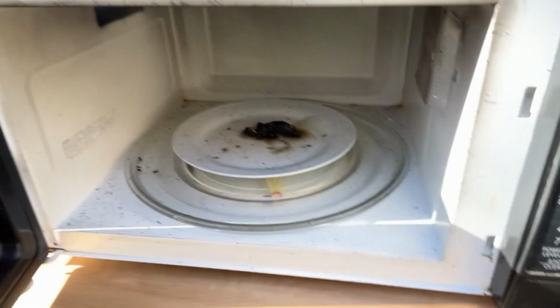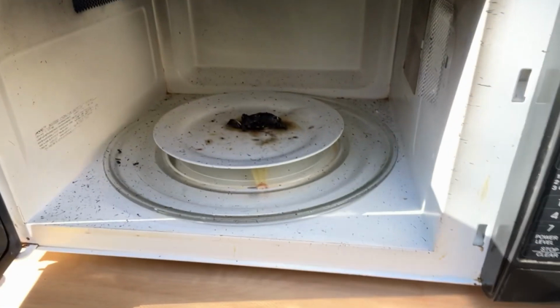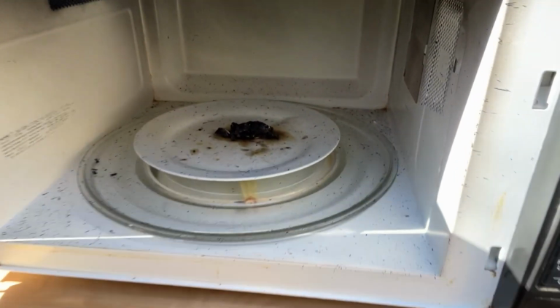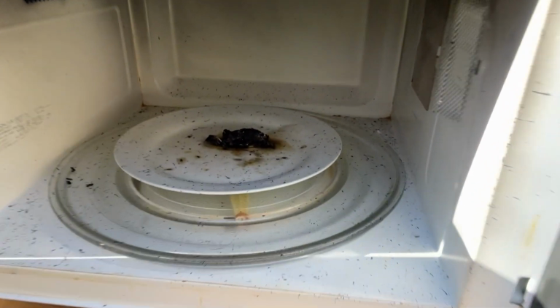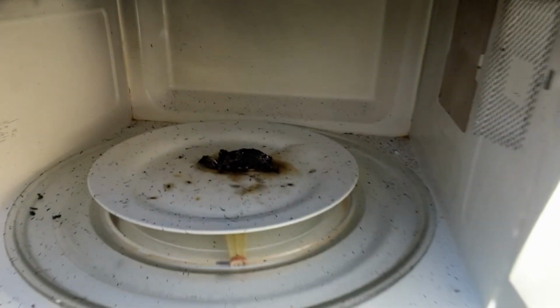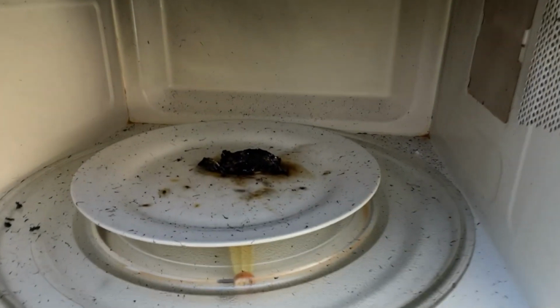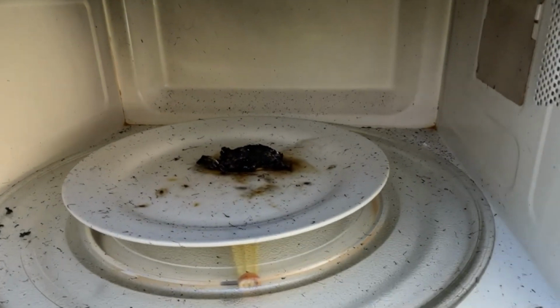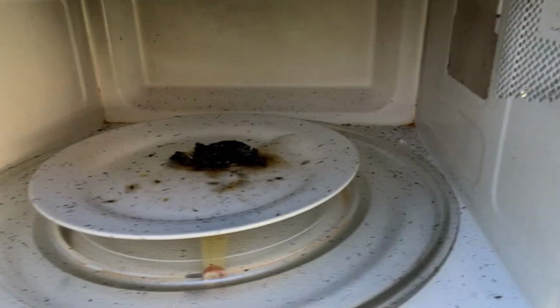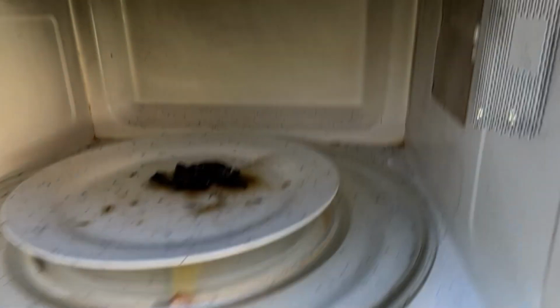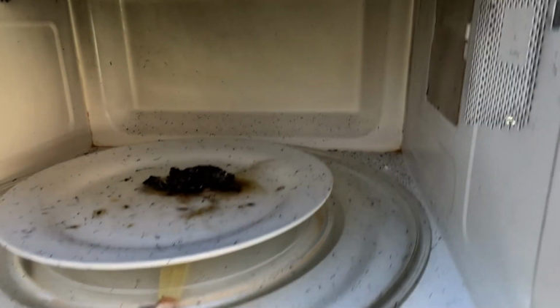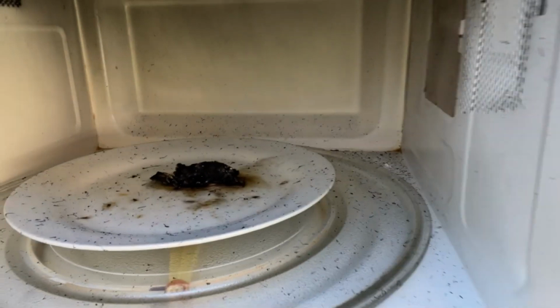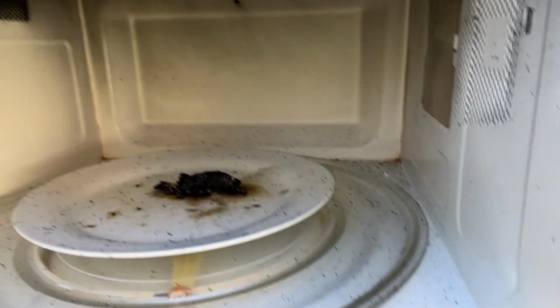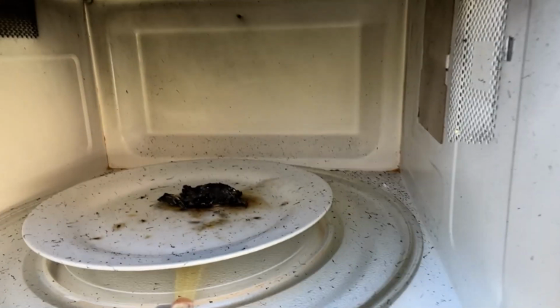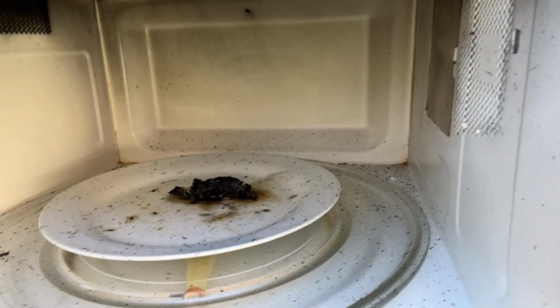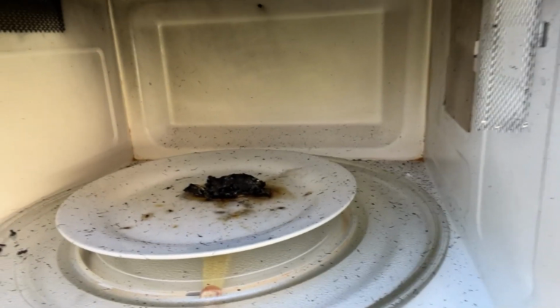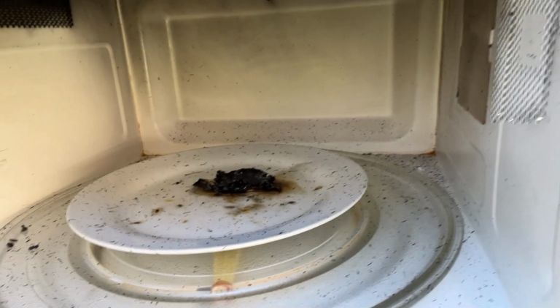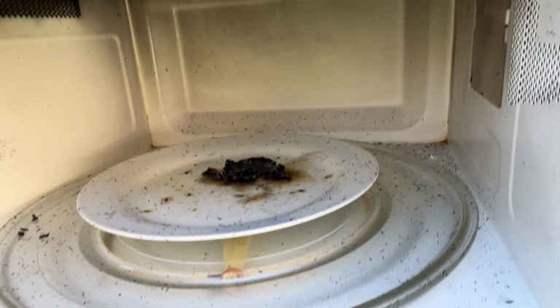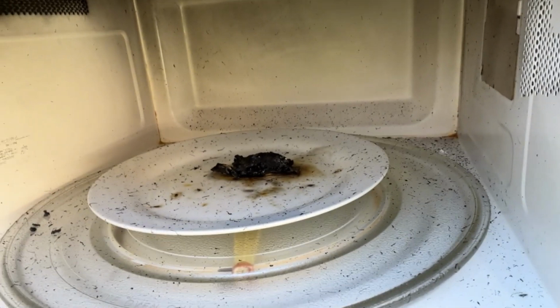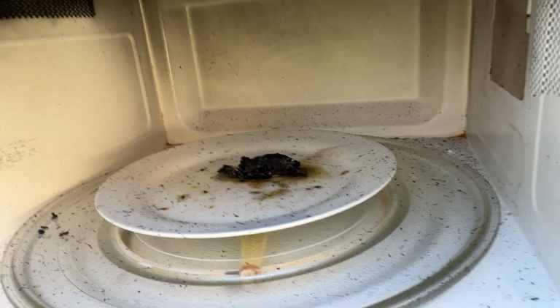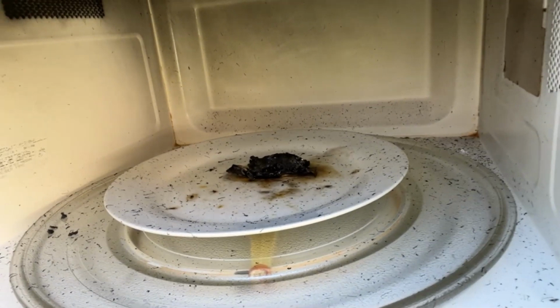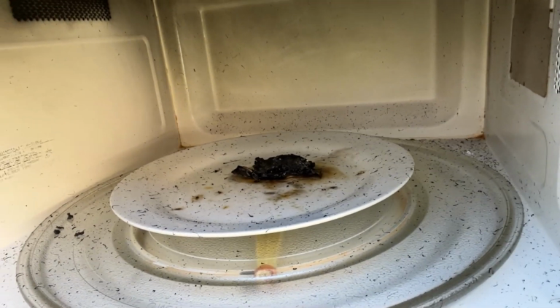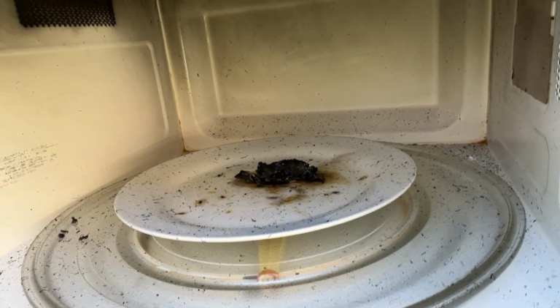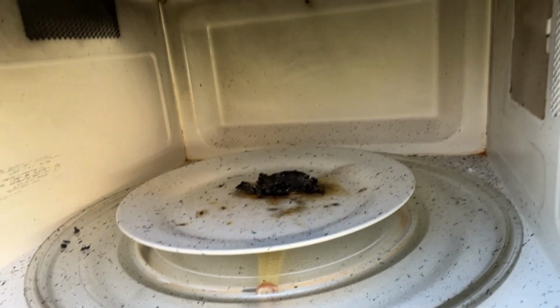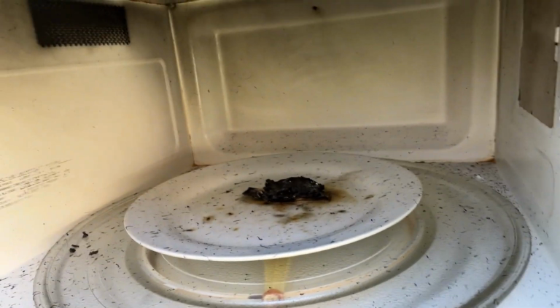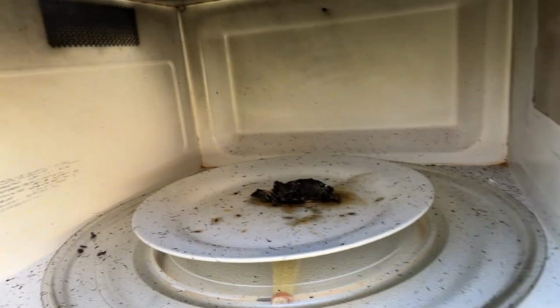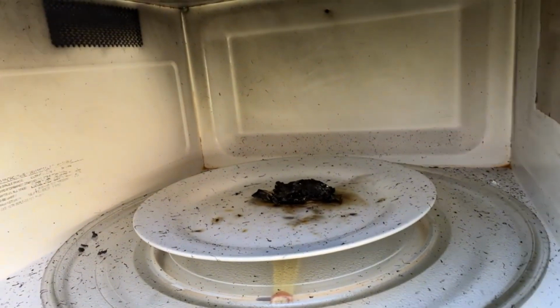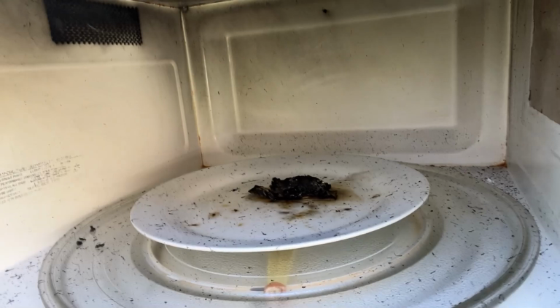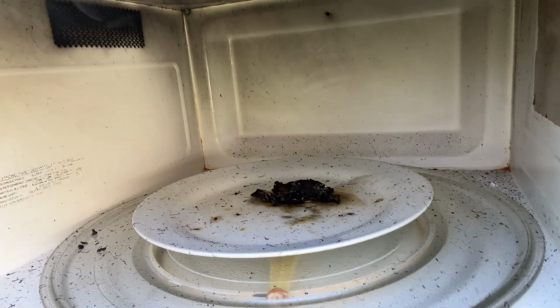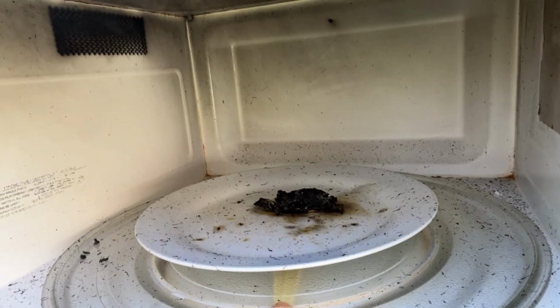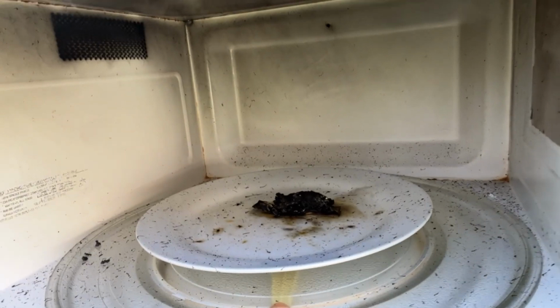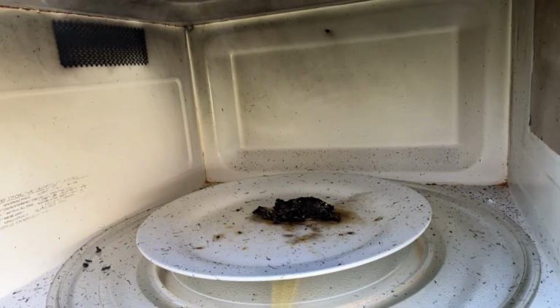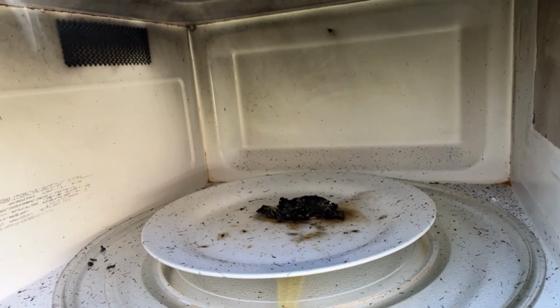Do not microwave a Polaroid because this is what will happen.